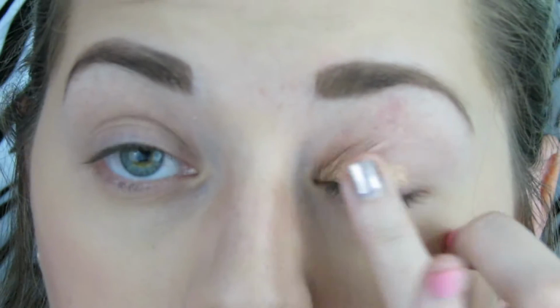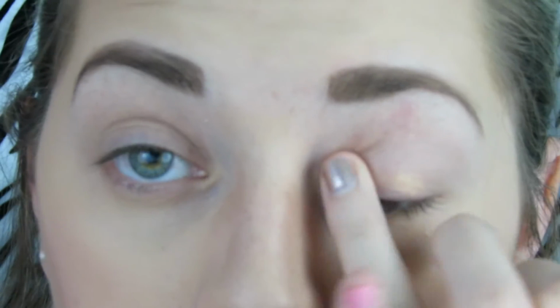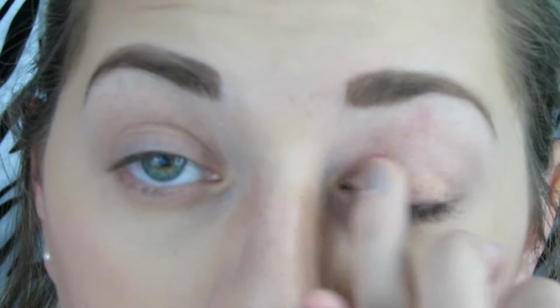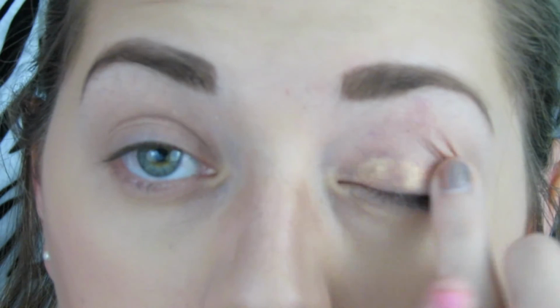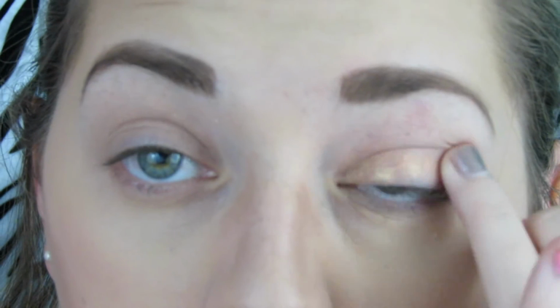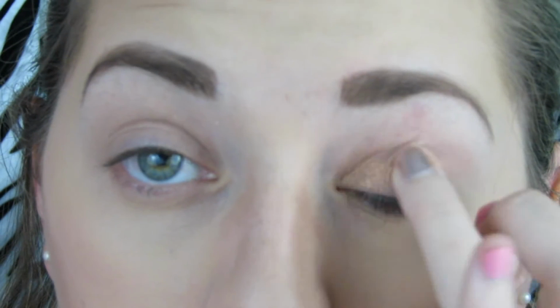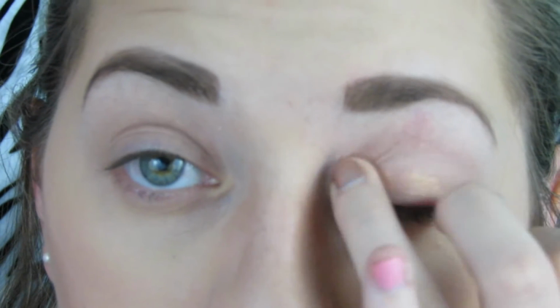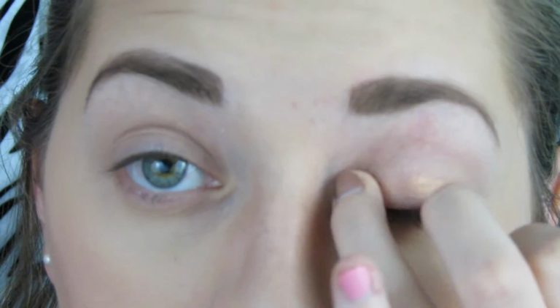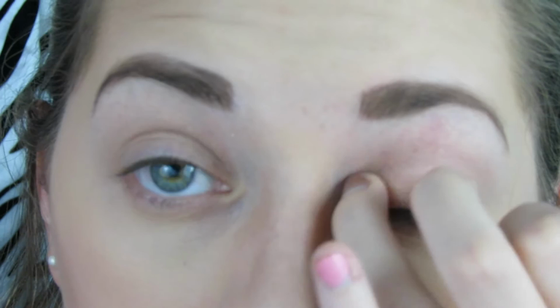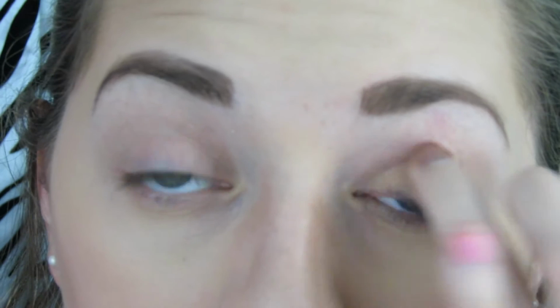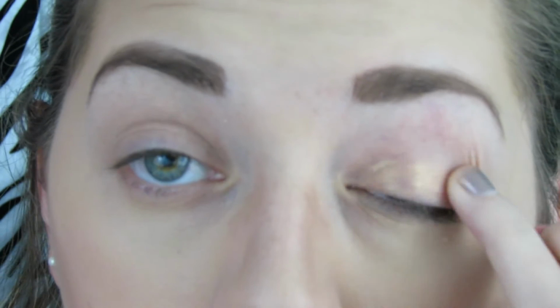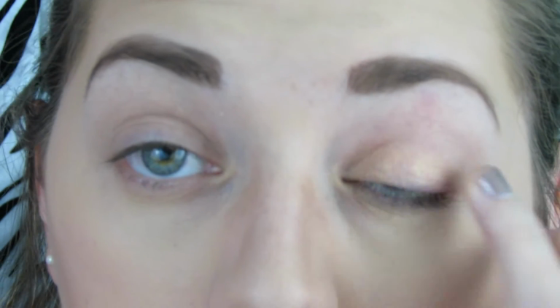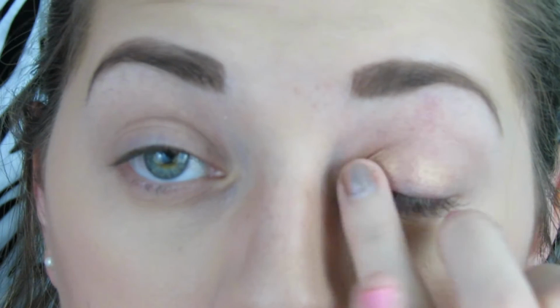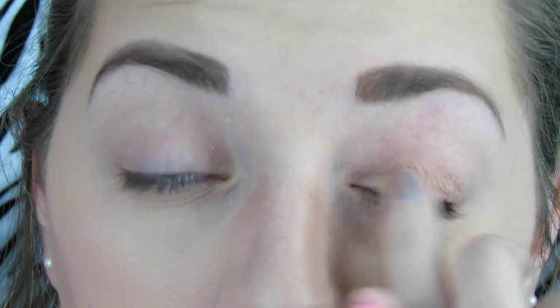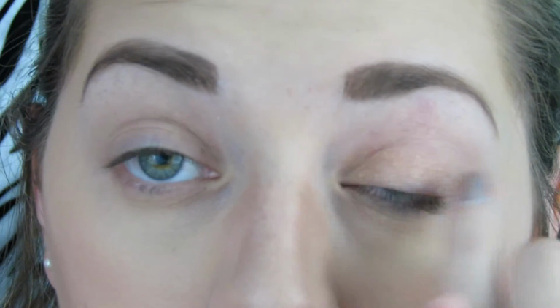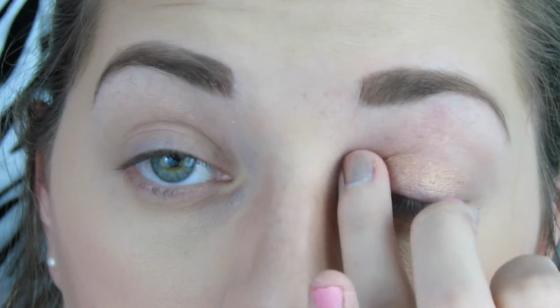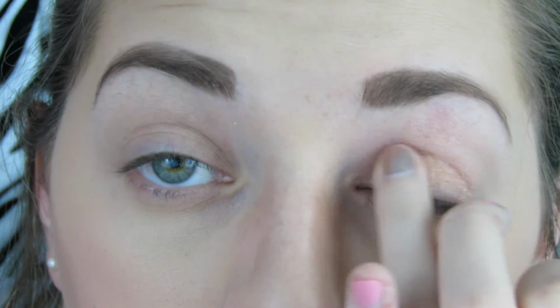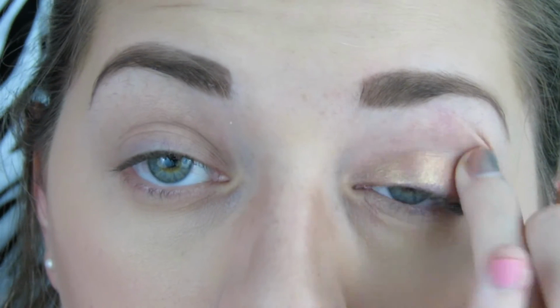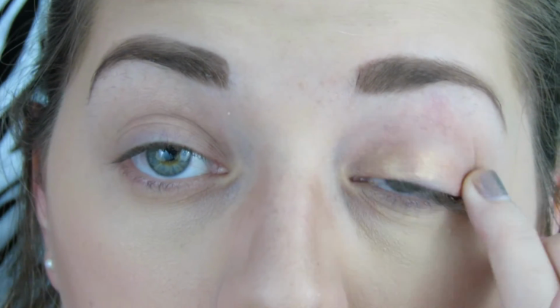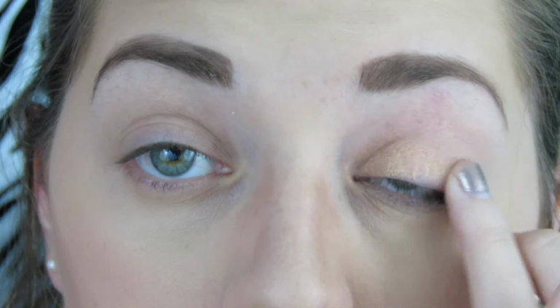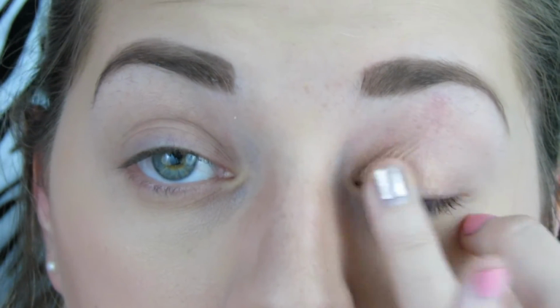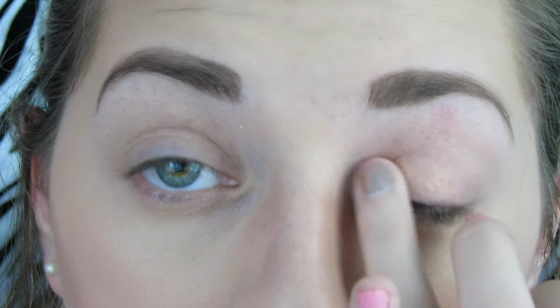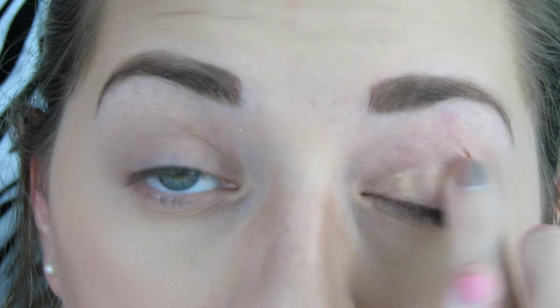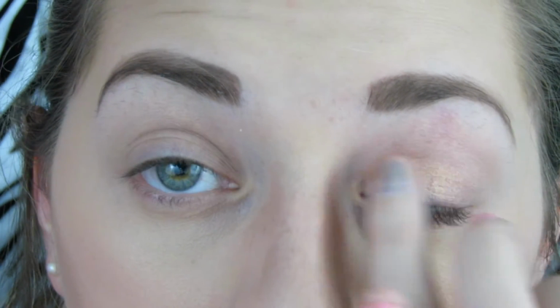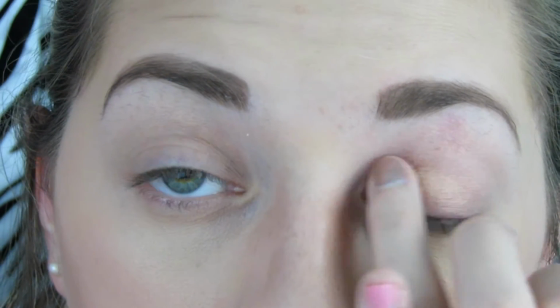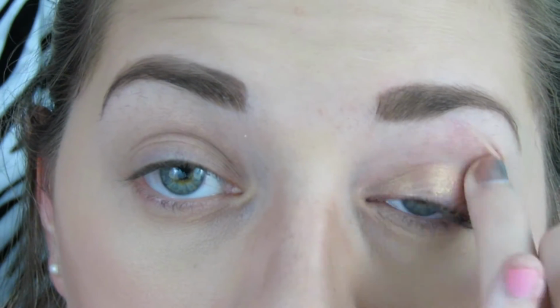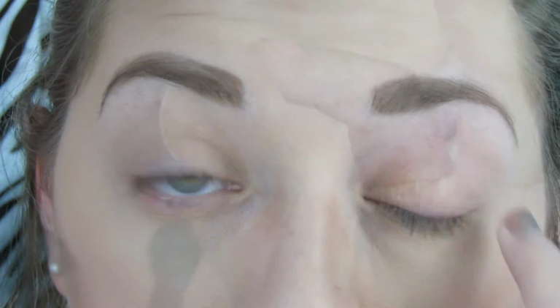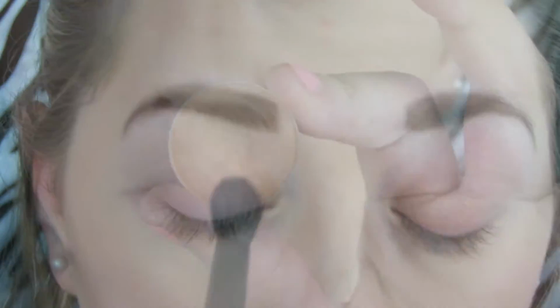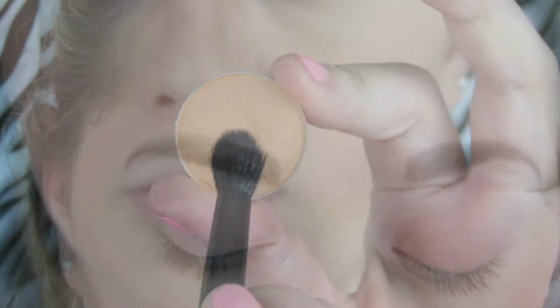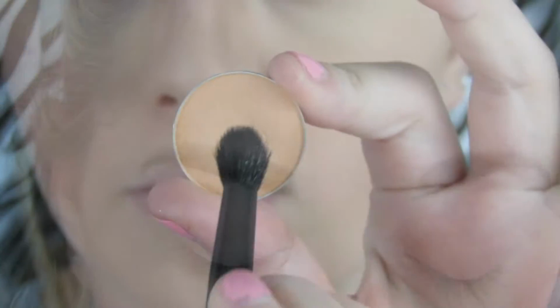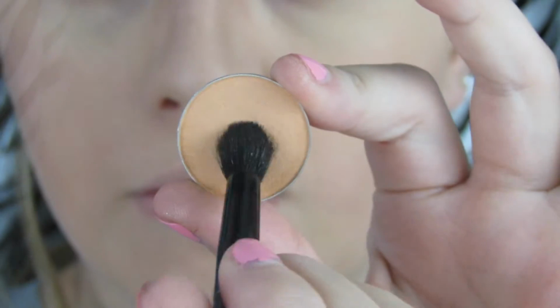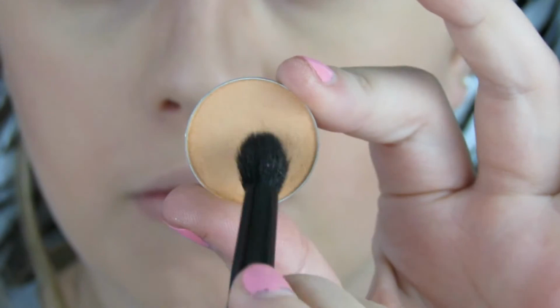Starting off, I'm priming my eyes with my Rubenesque Paint Pot. I've also used Too Faced Shadow Insurance underneath that.